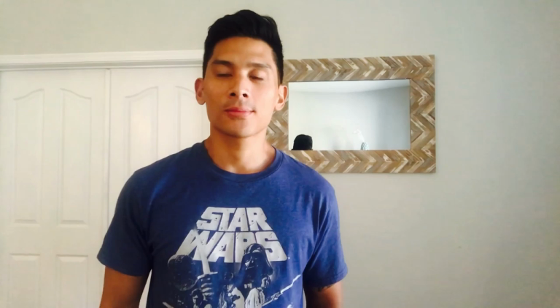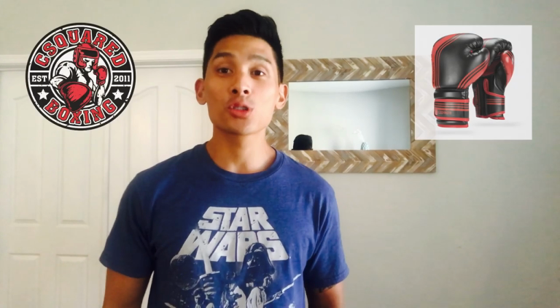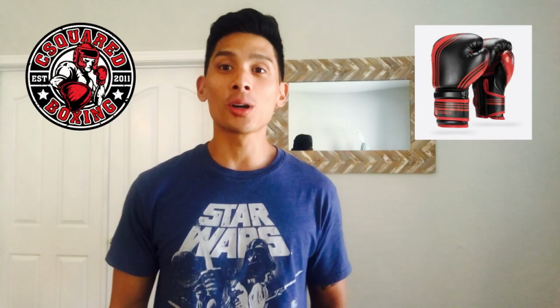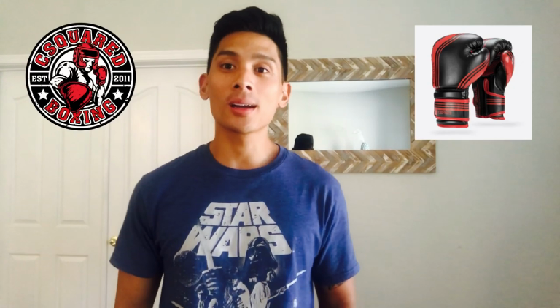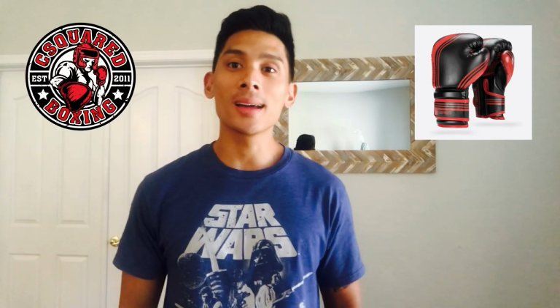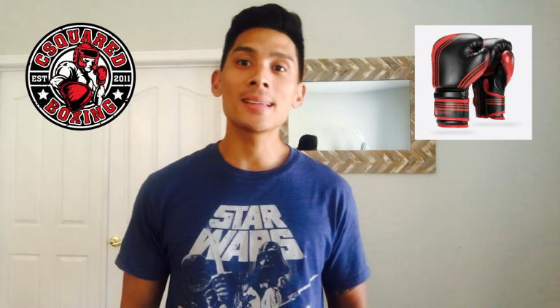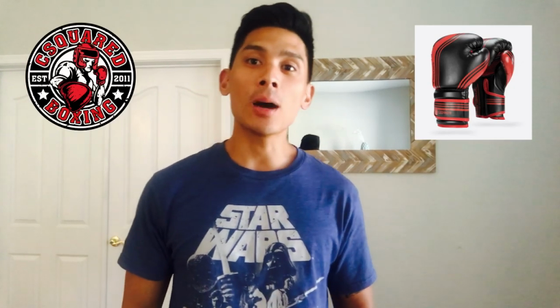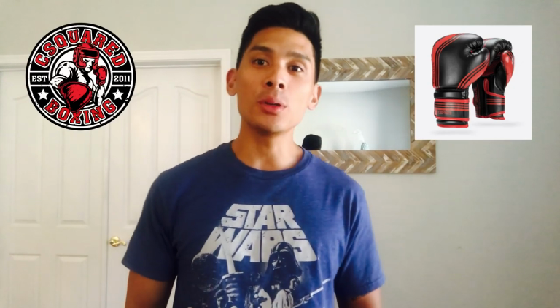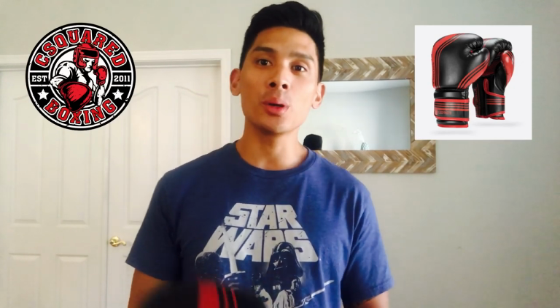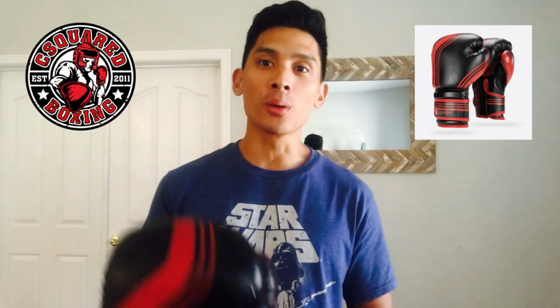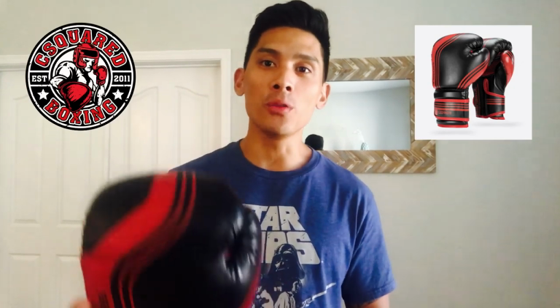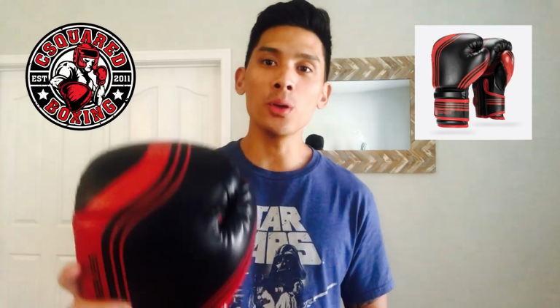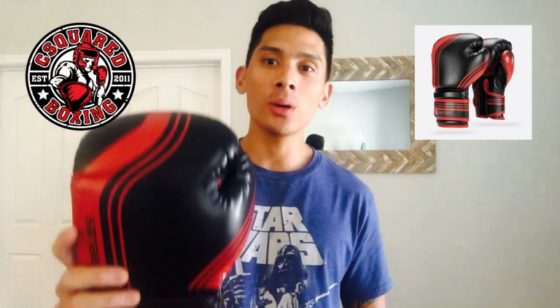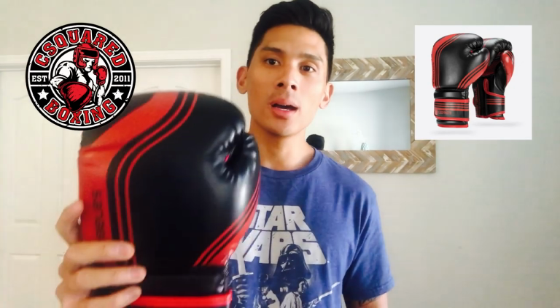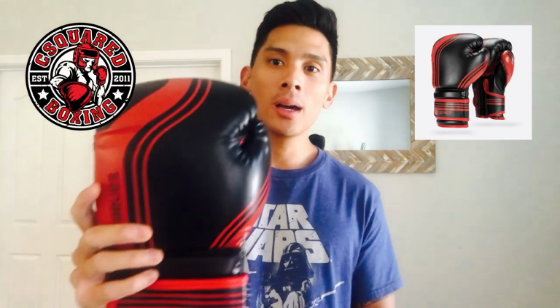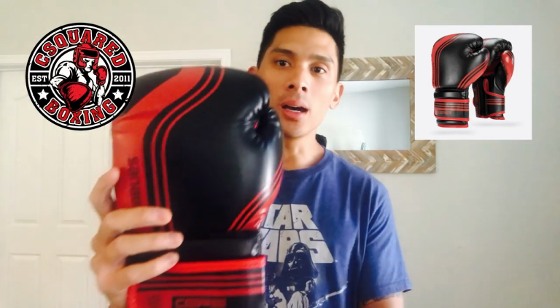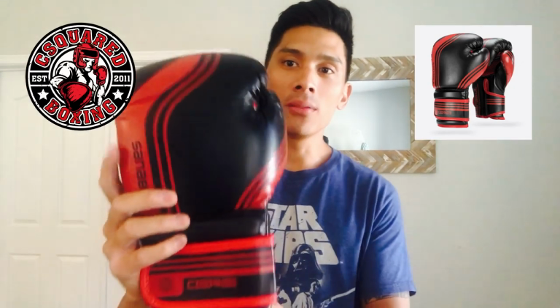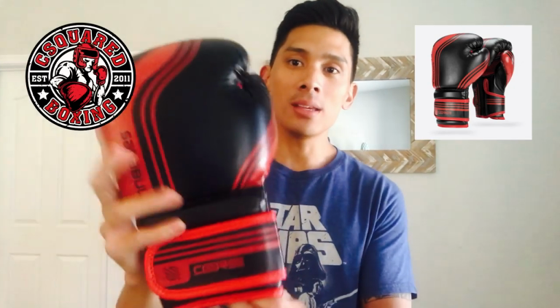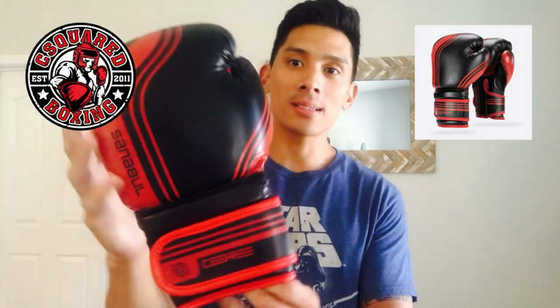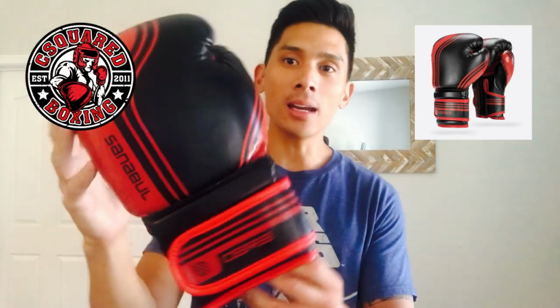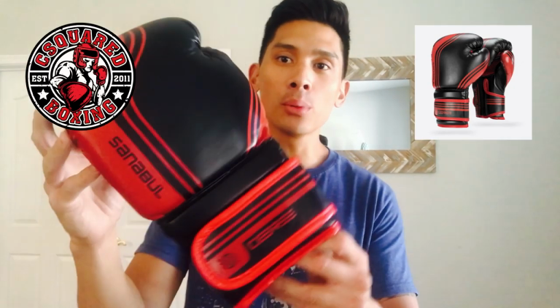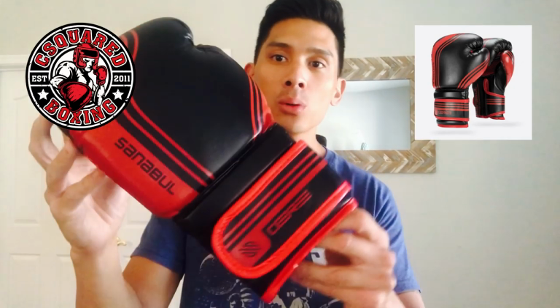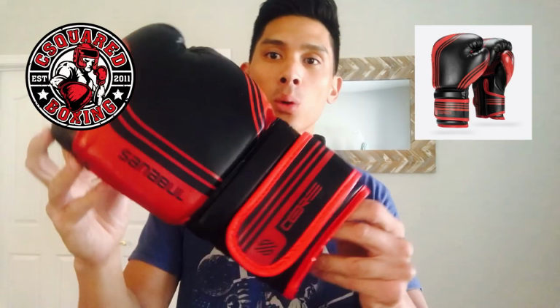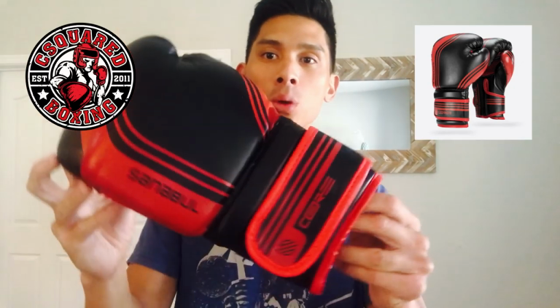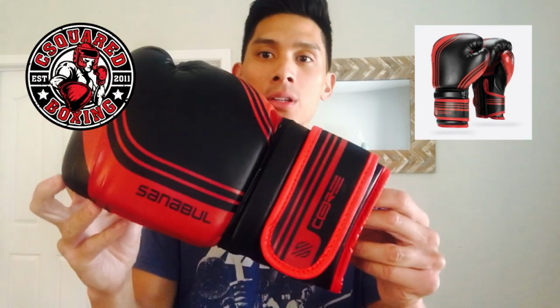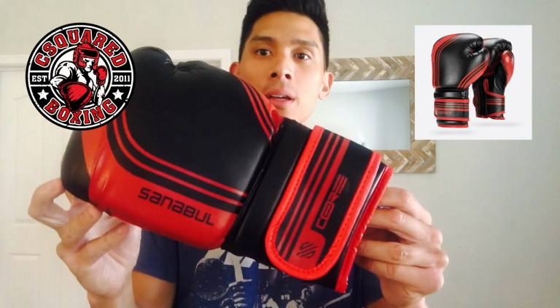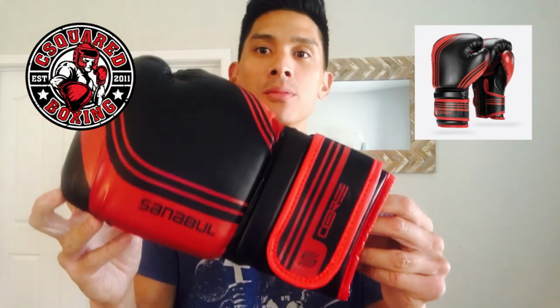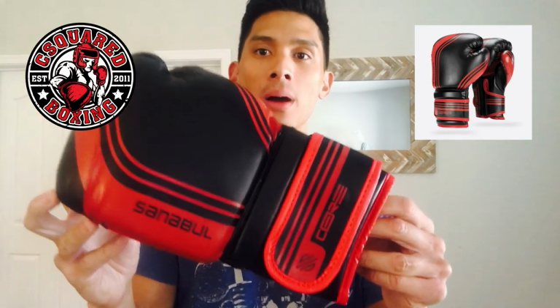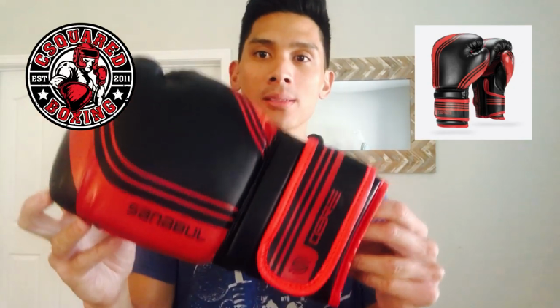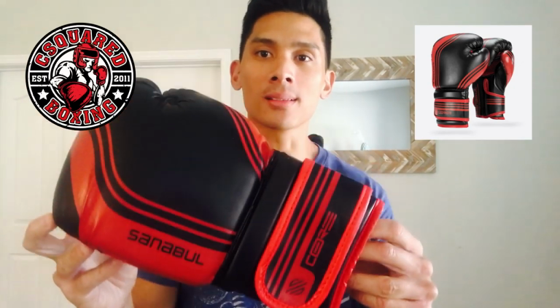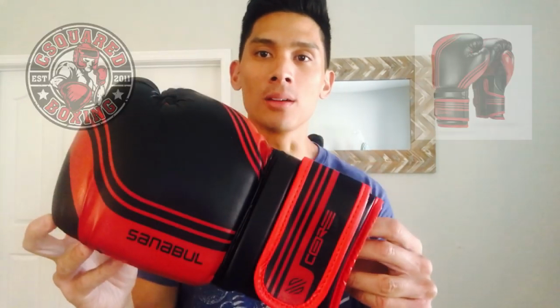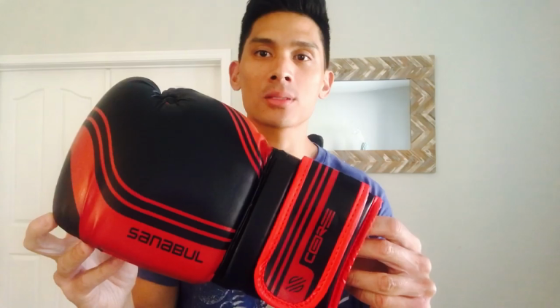What's going on guys, today I'll be doing a review of the Sanibel Core Series Boxing Gloves.